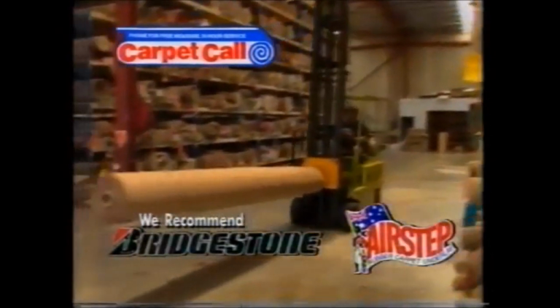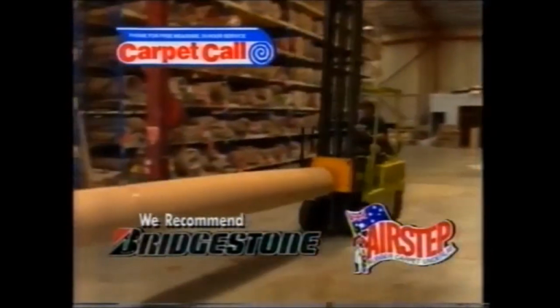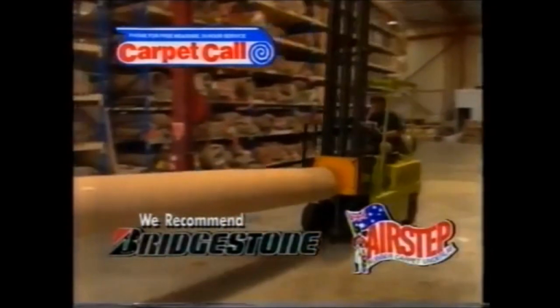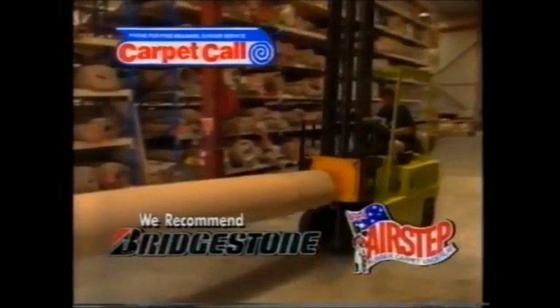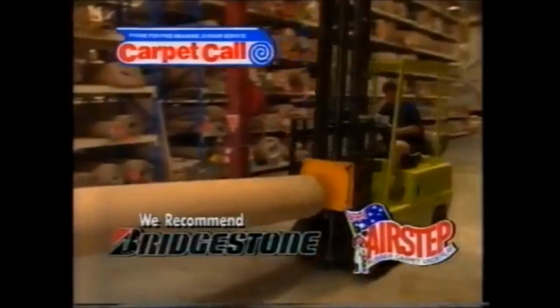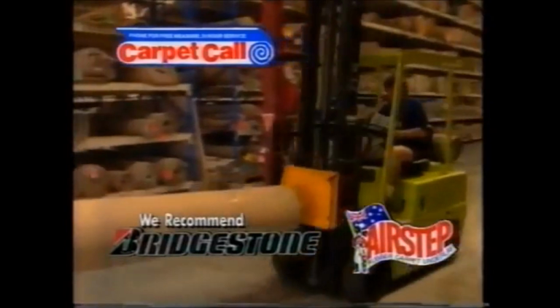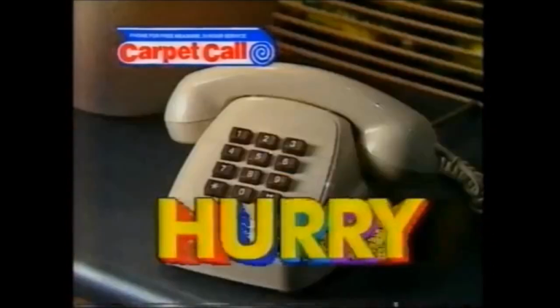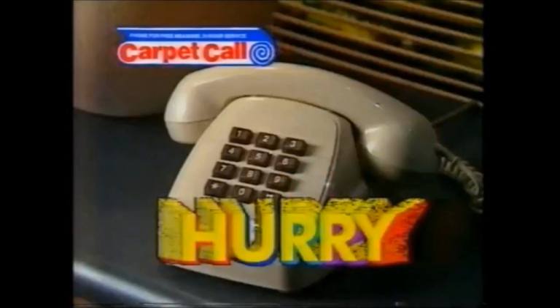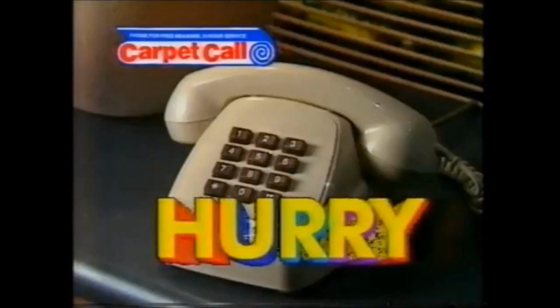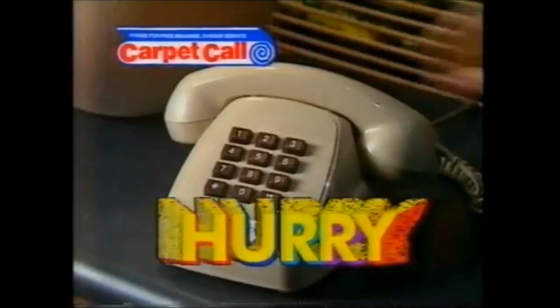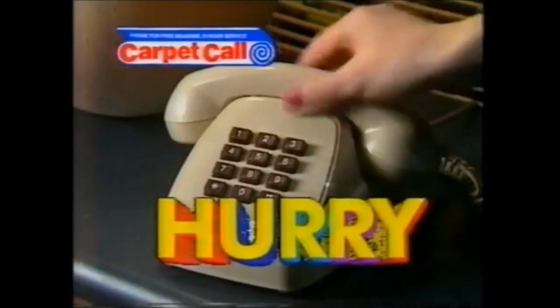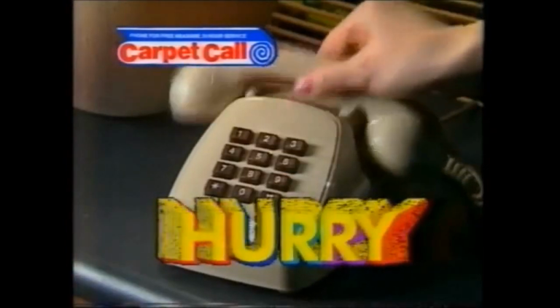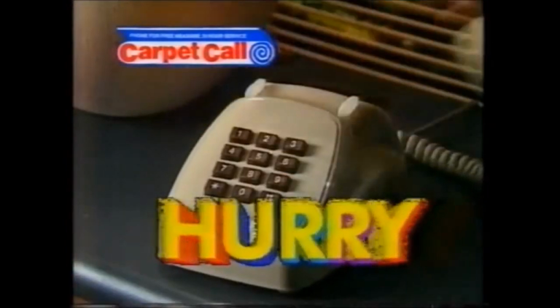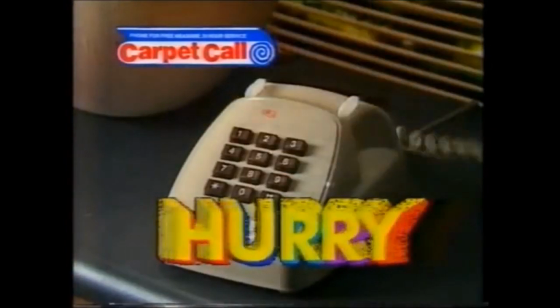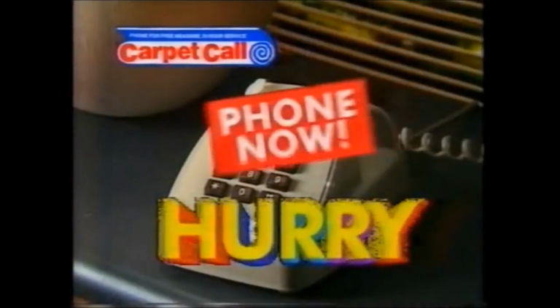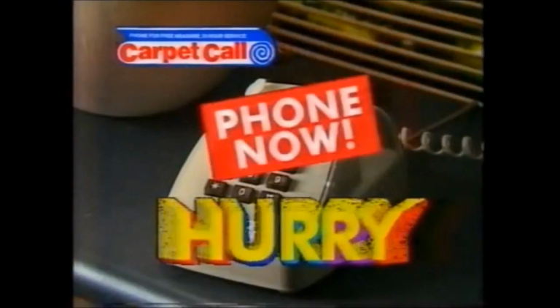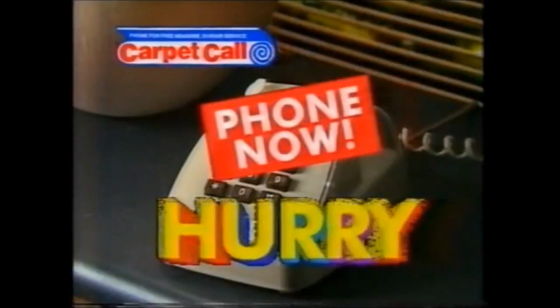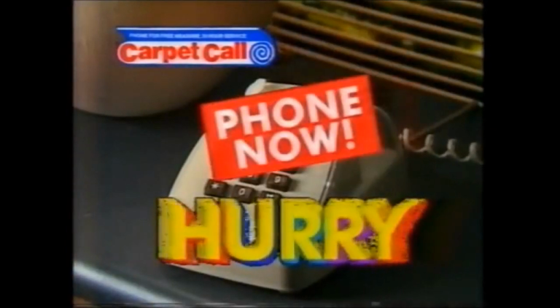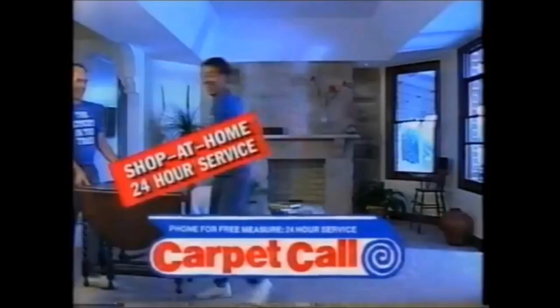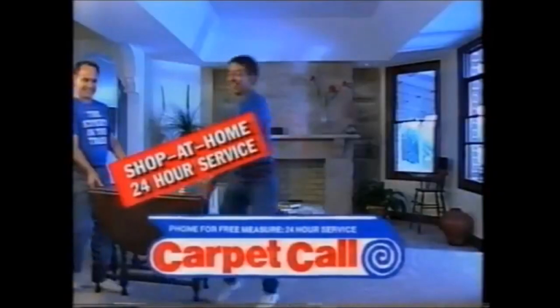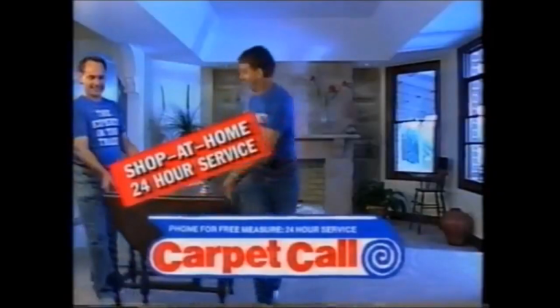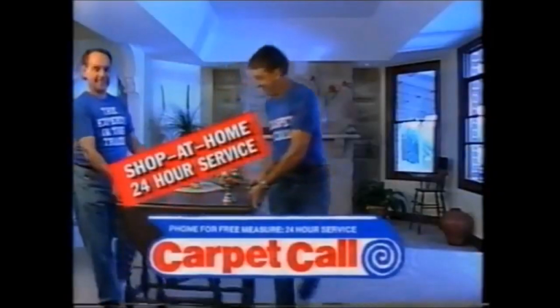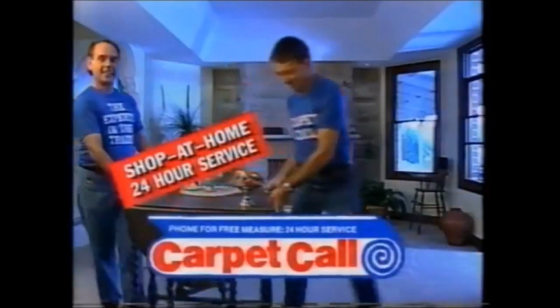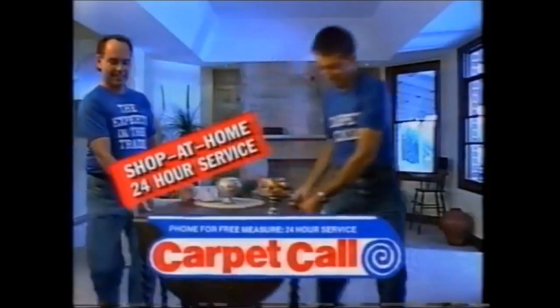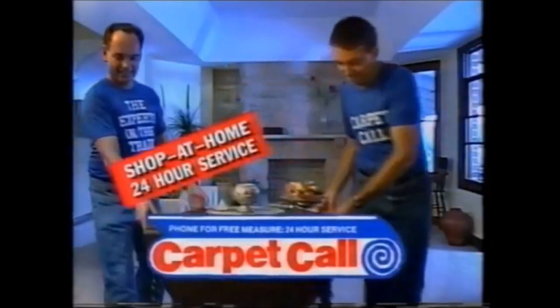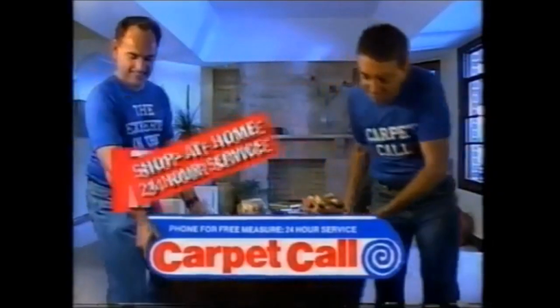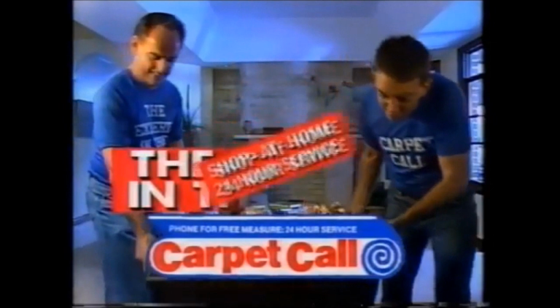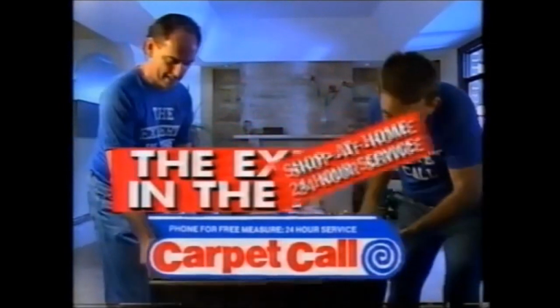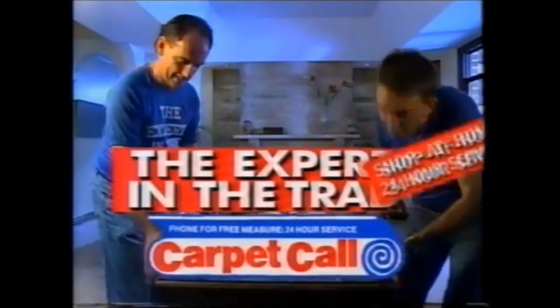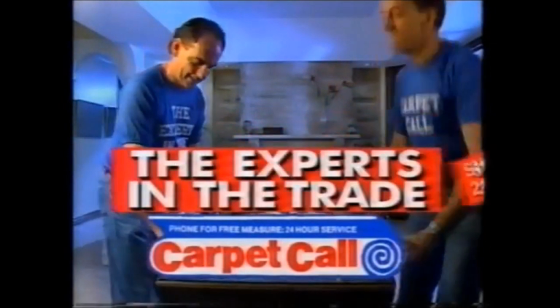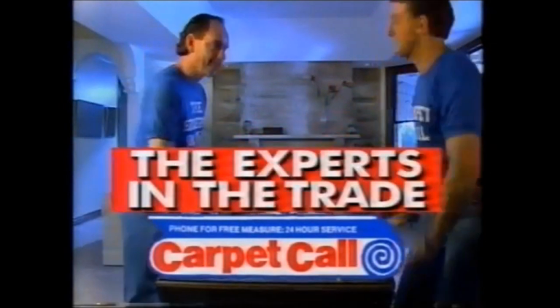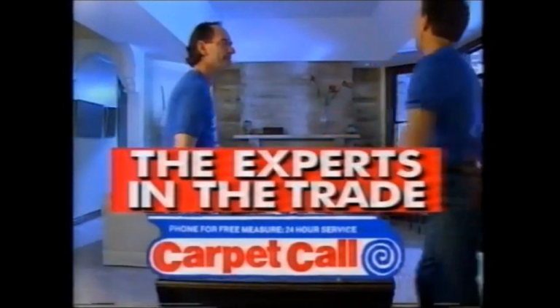Don't wait. Don't hesitate. Call Carpet Call now or bring in your plans. Call Carpet Call — the experts in the trade.